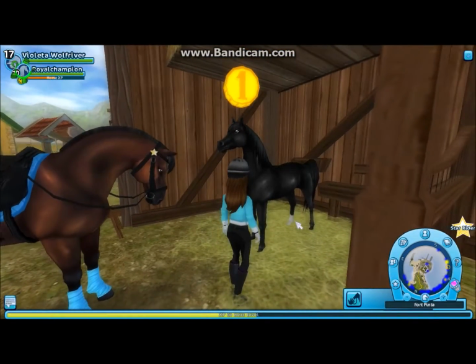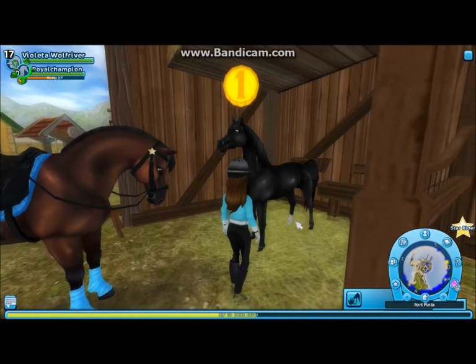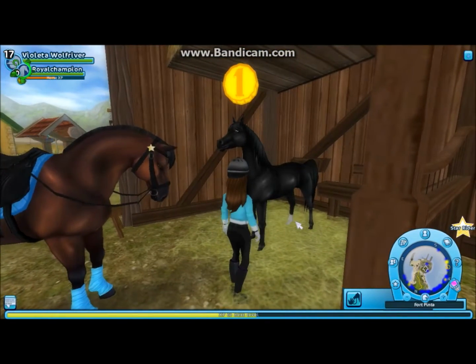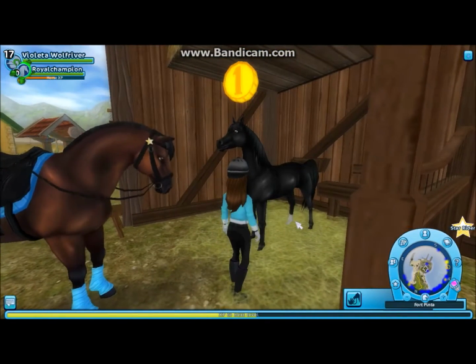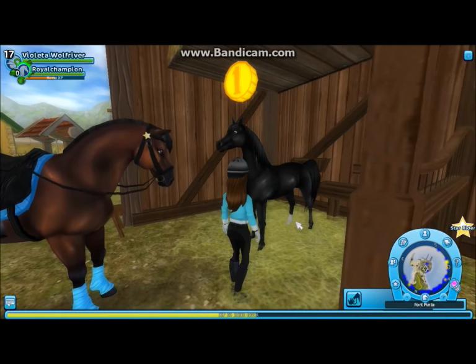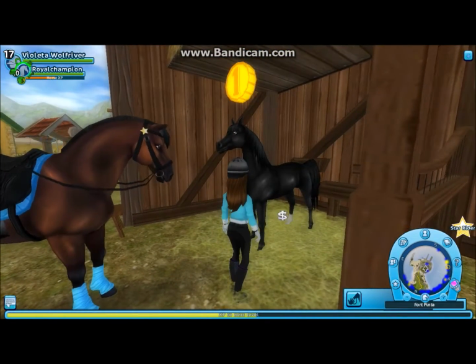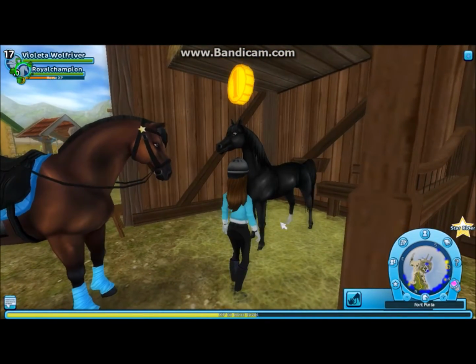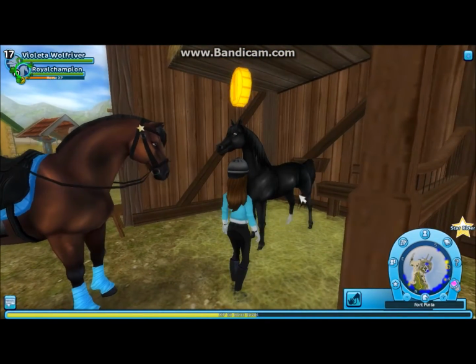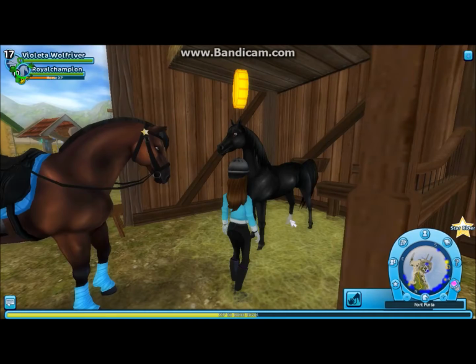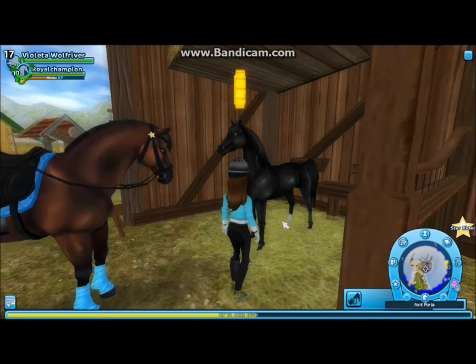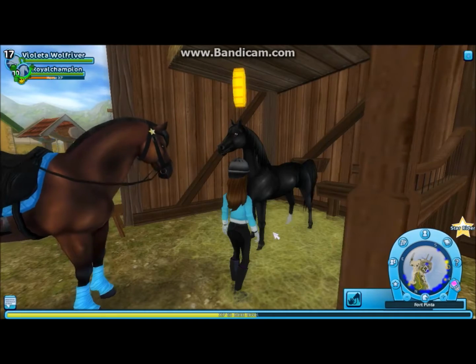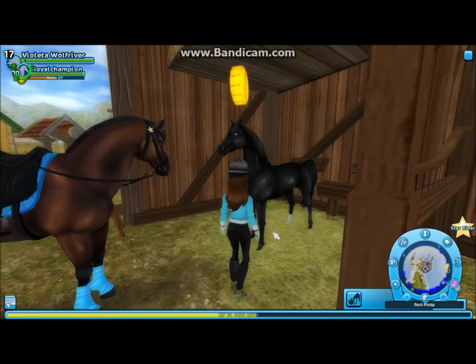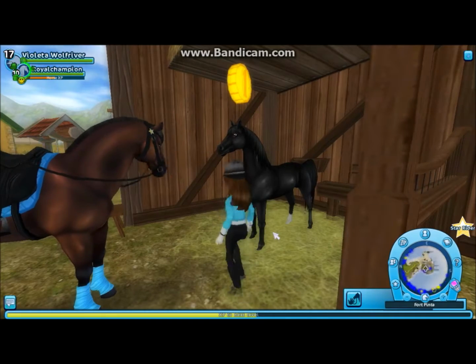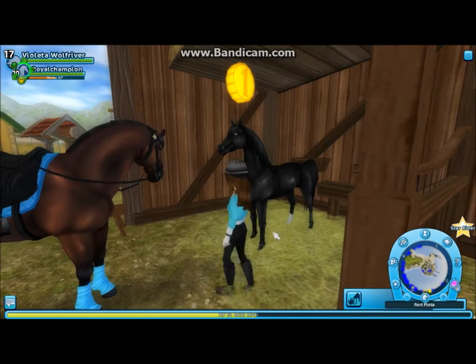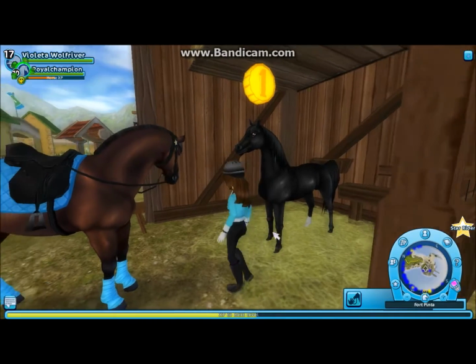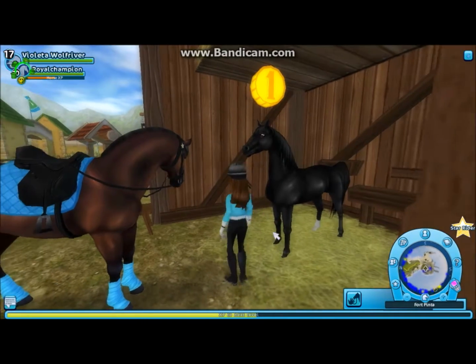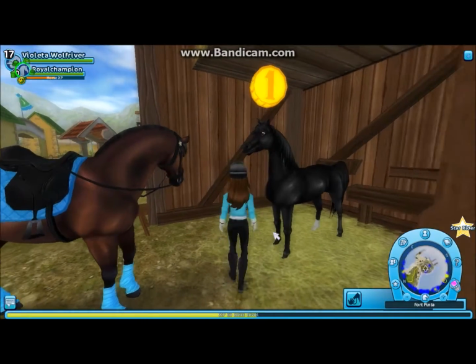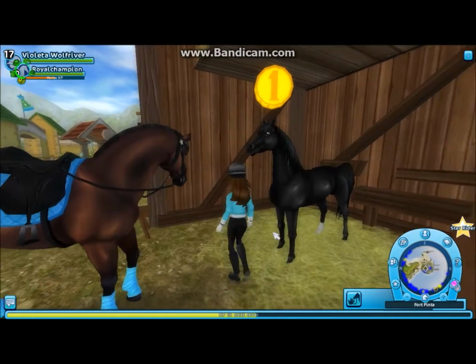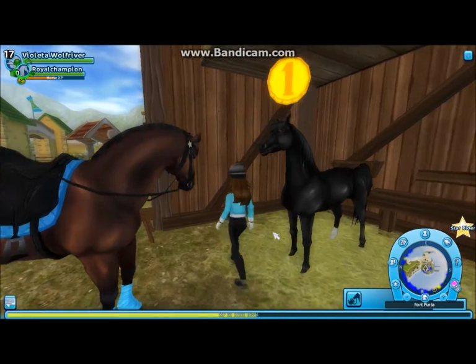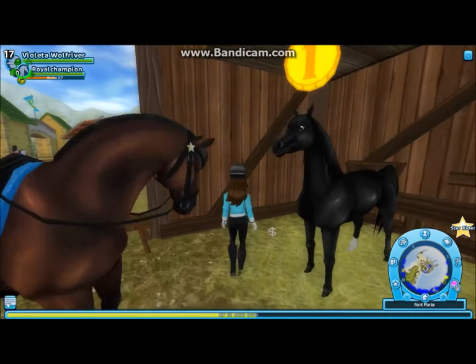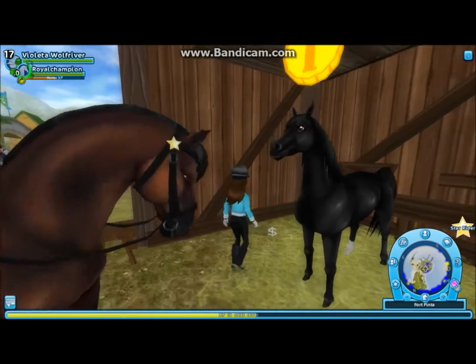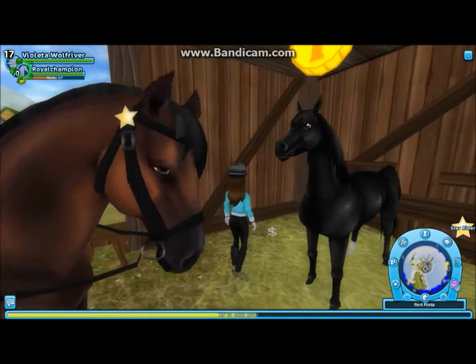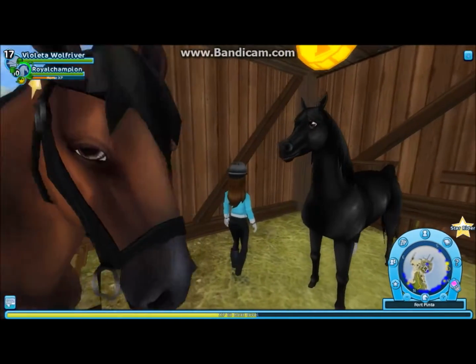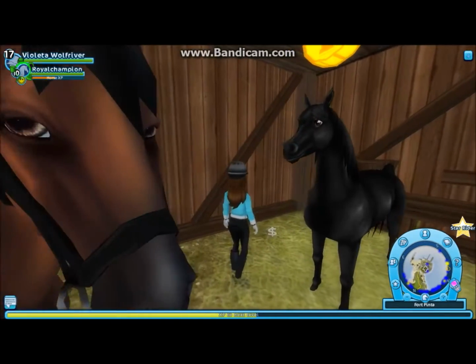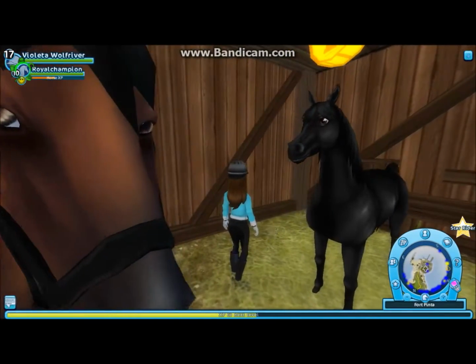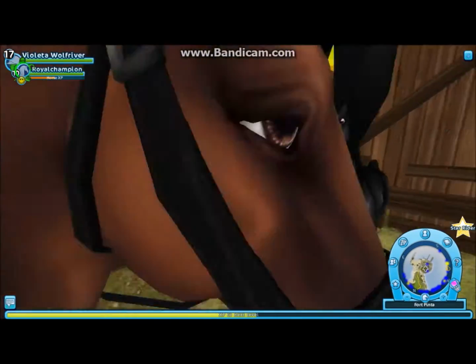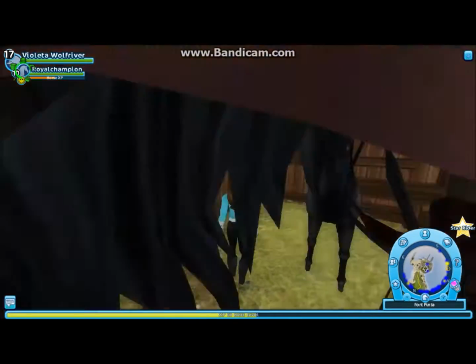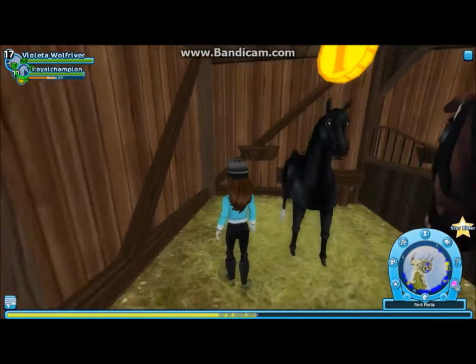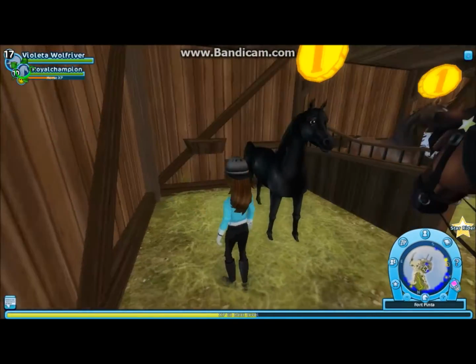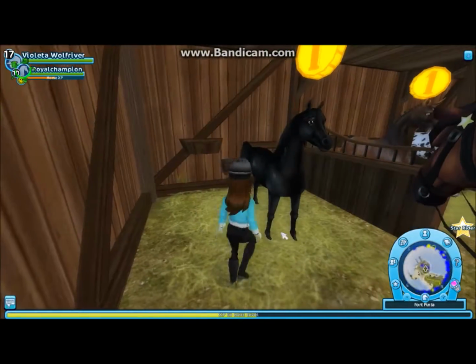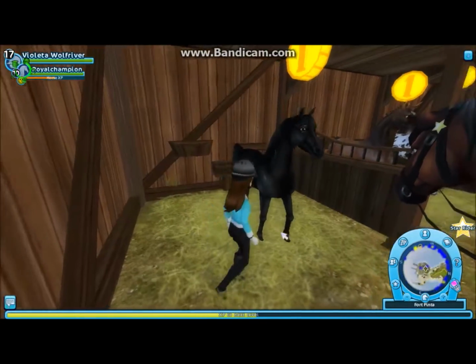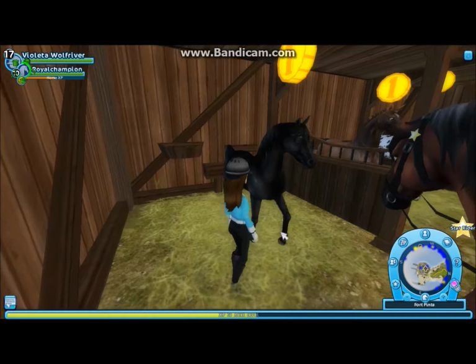Much better. So it has one white sock. And I love the brown eyes.